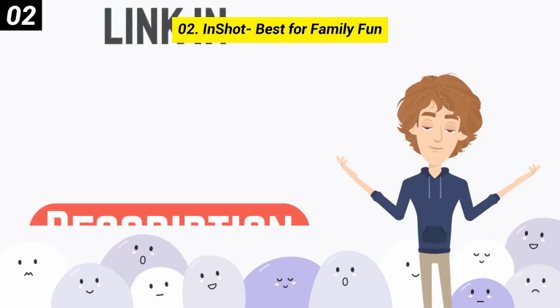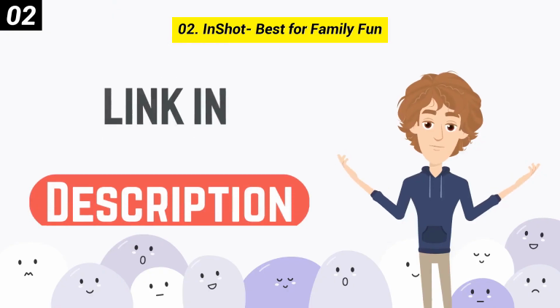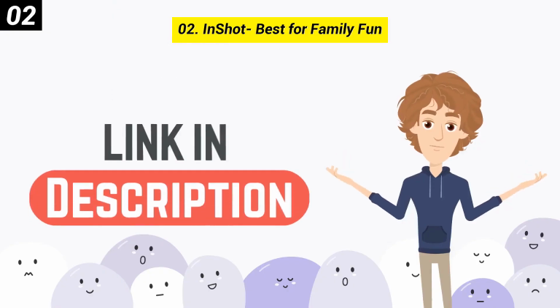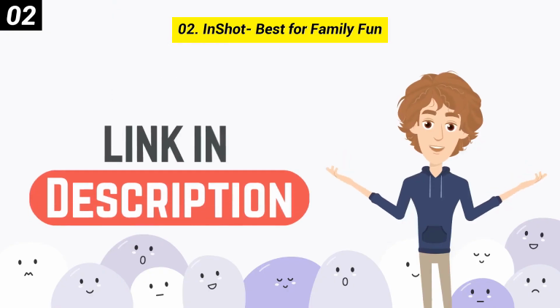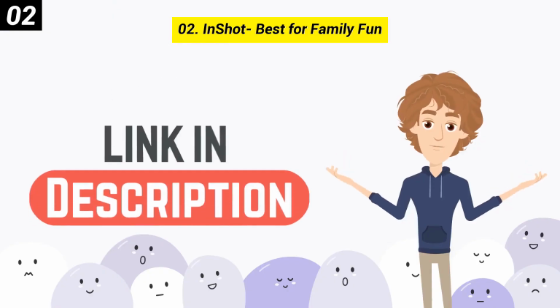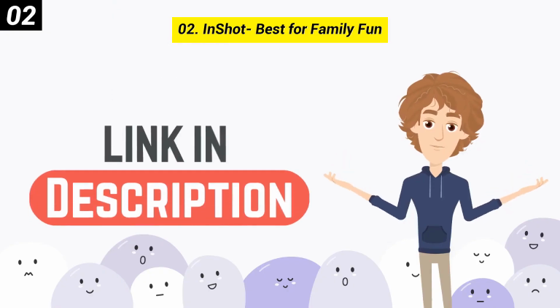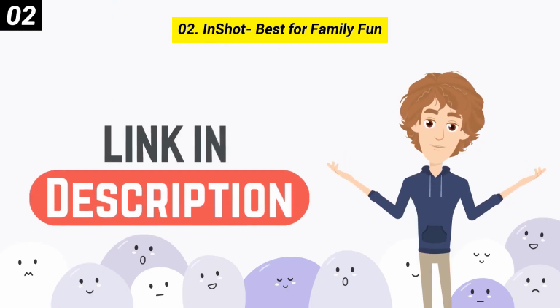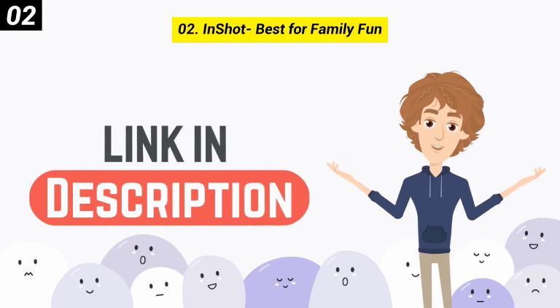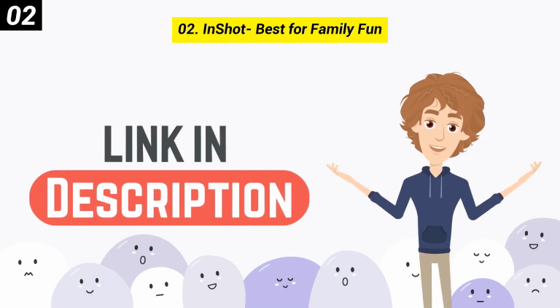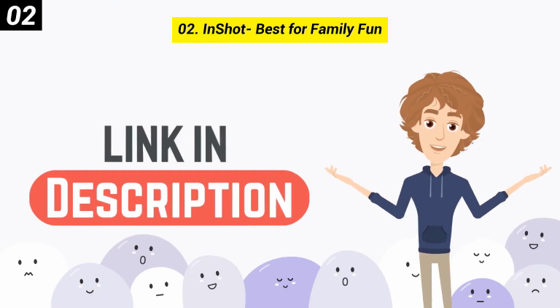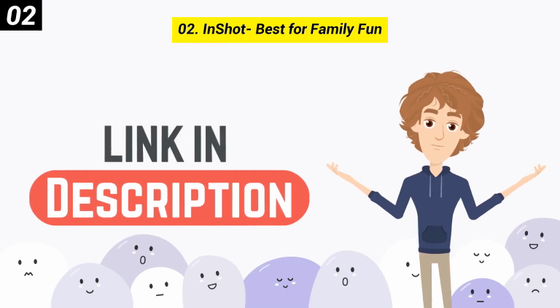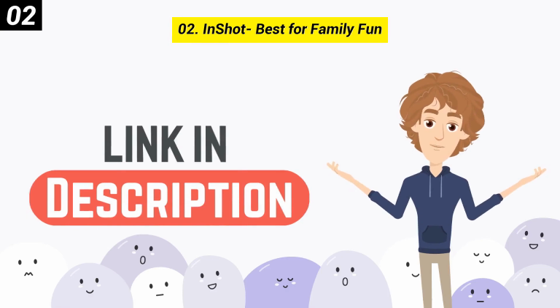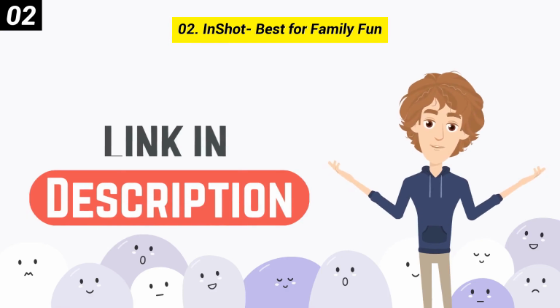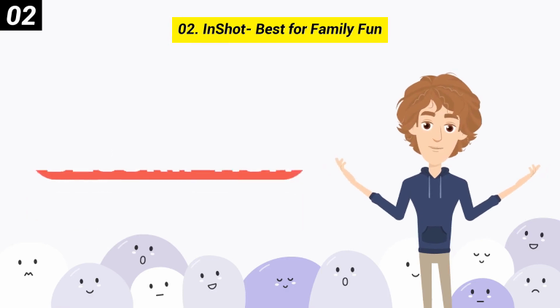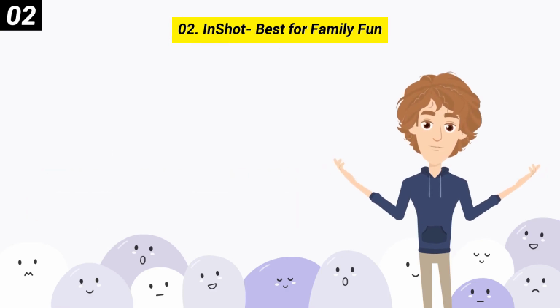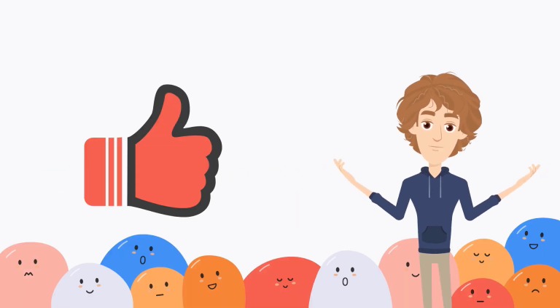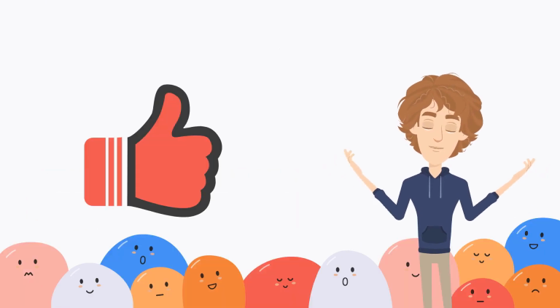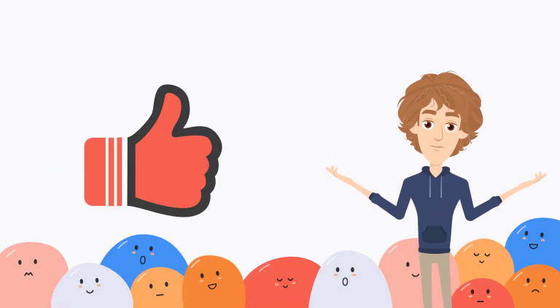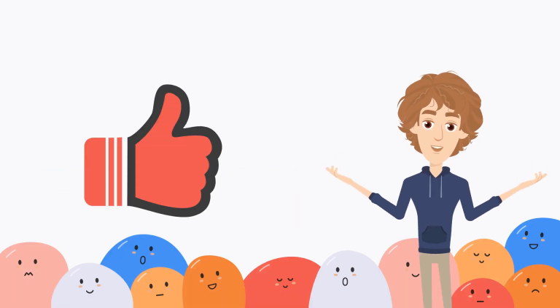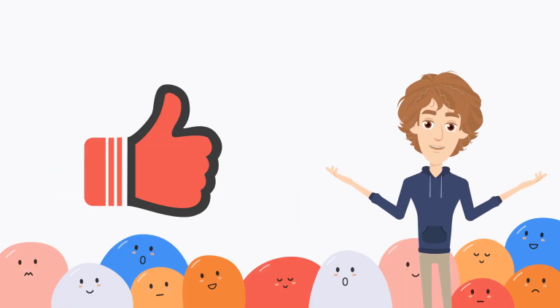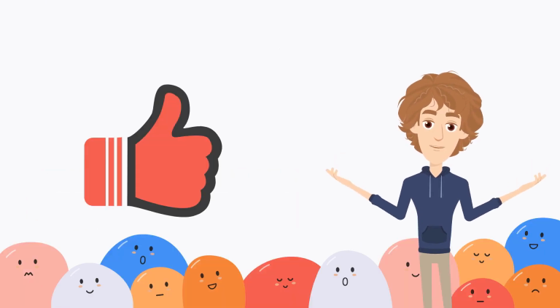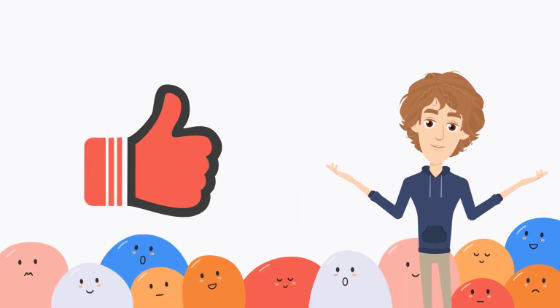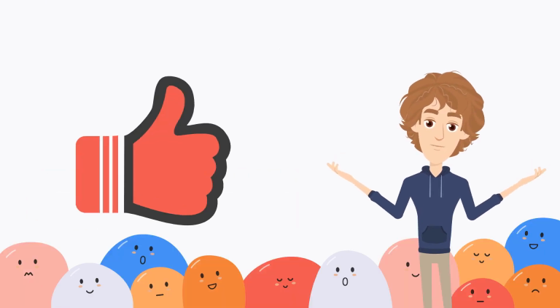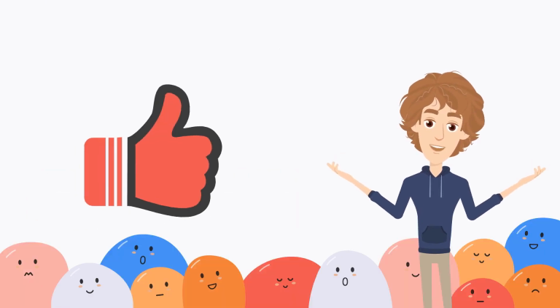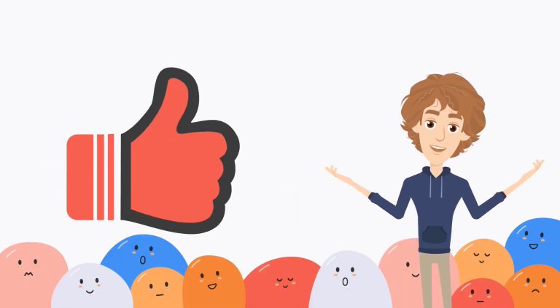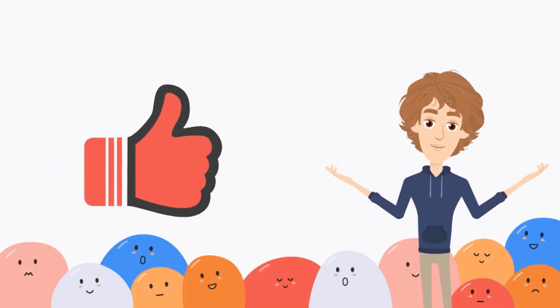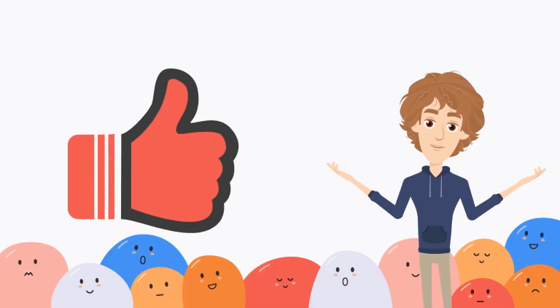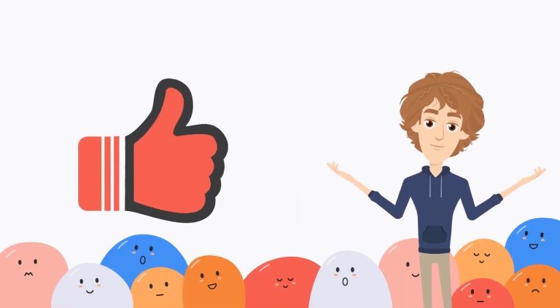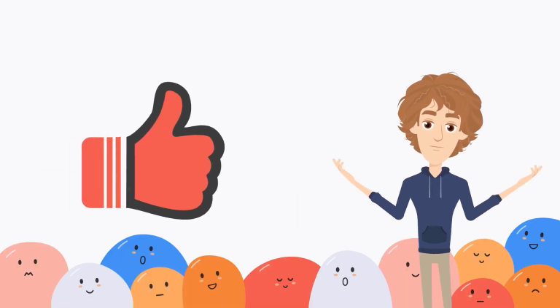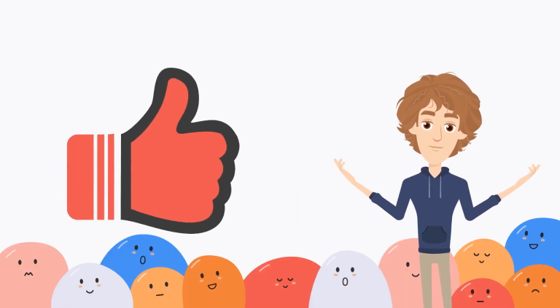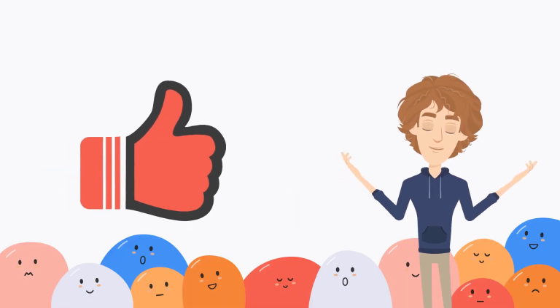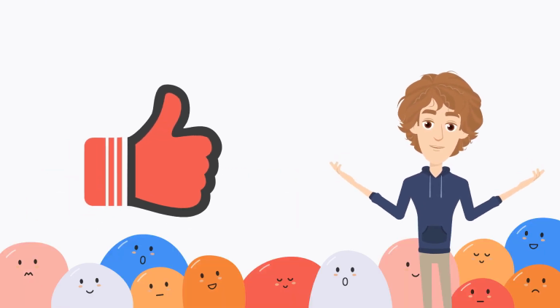You can check out the link in the description box. Also, if you are enjoying it, then please like this video.